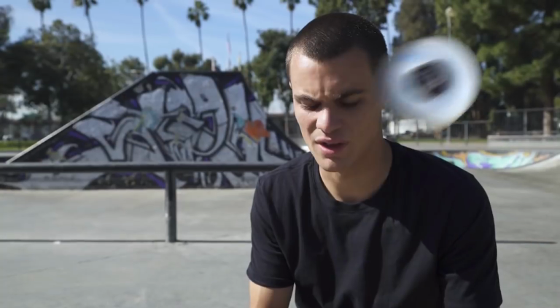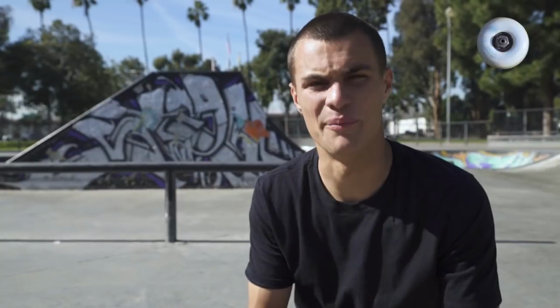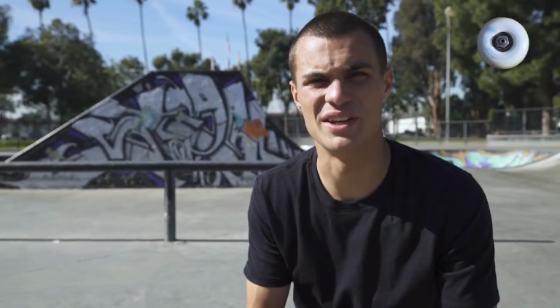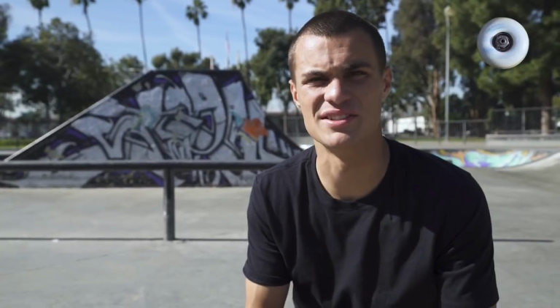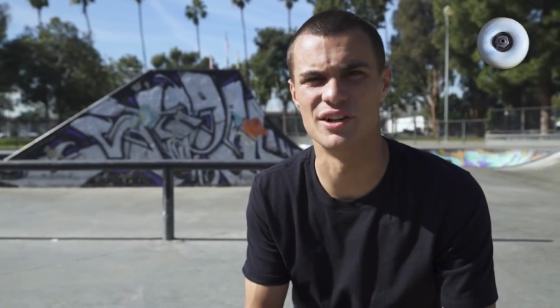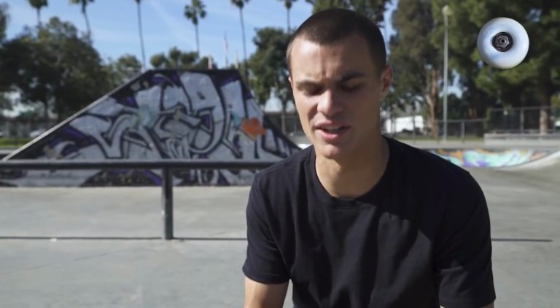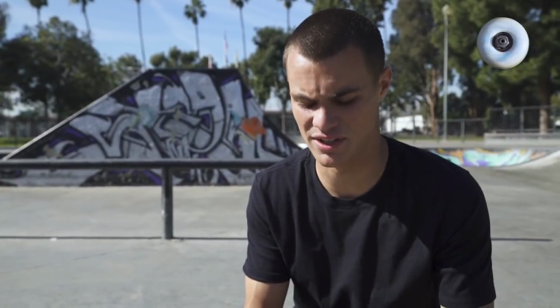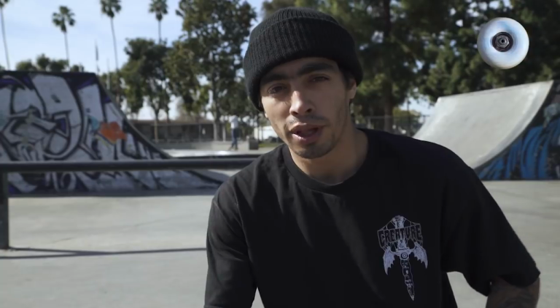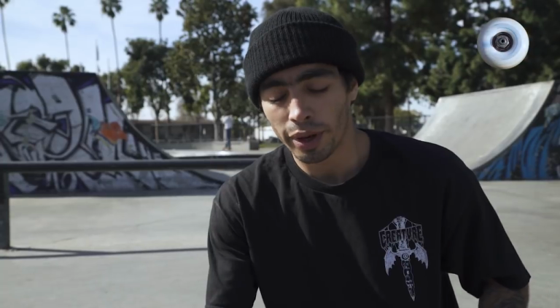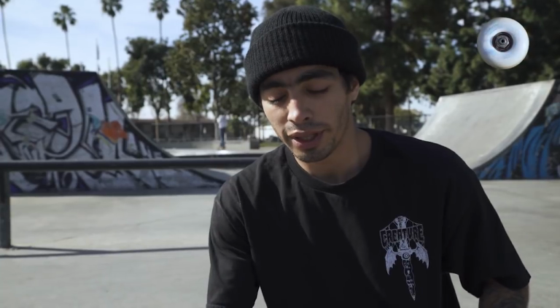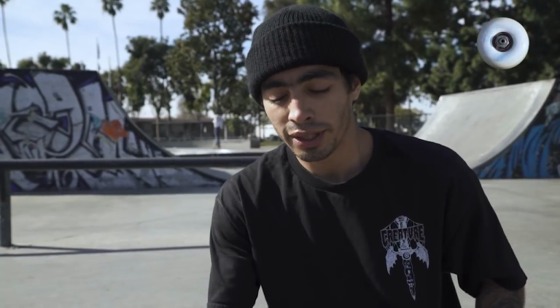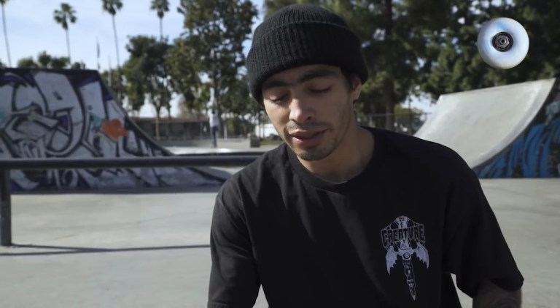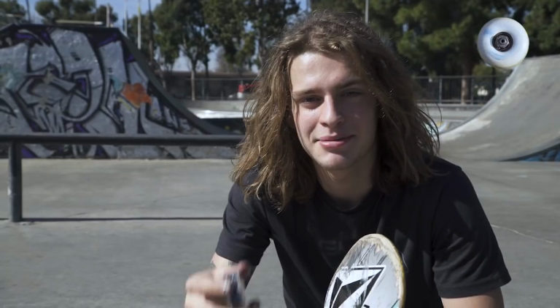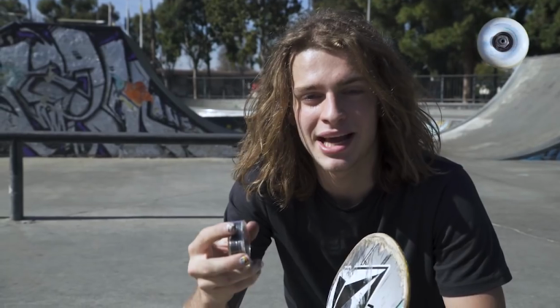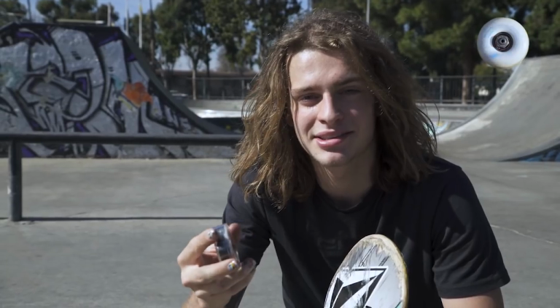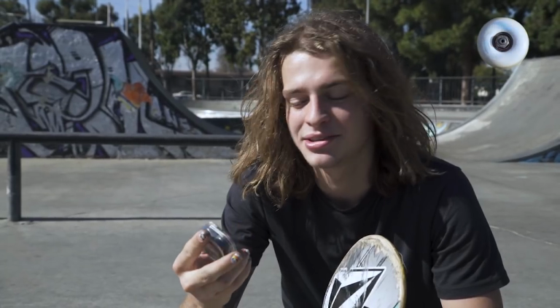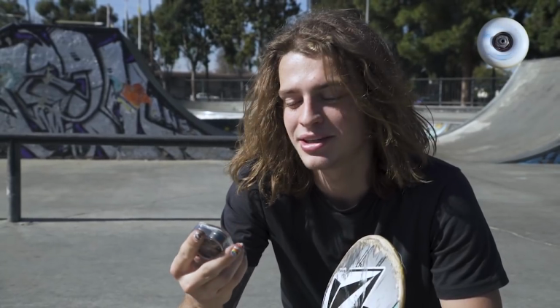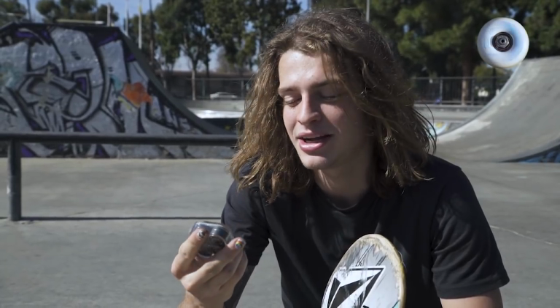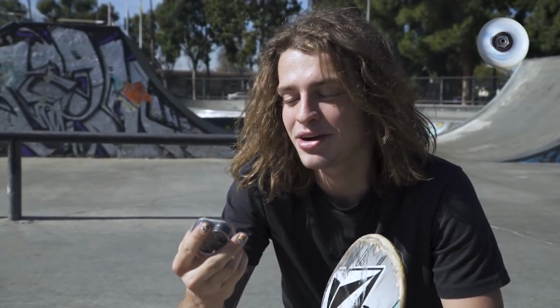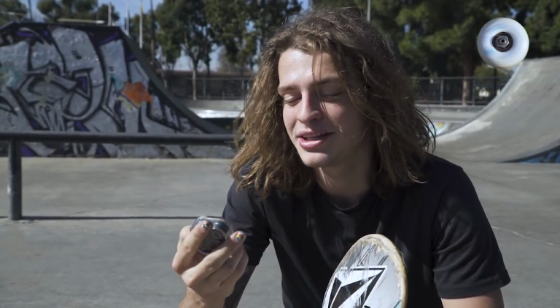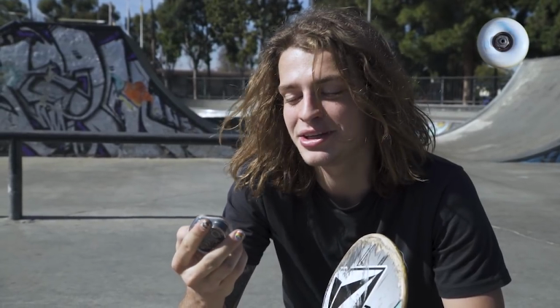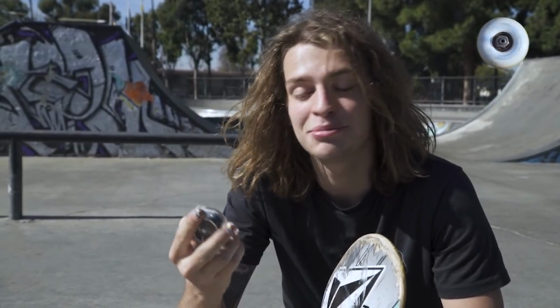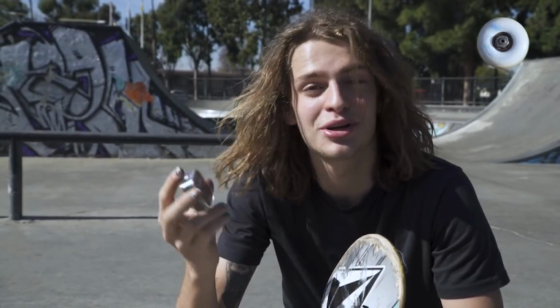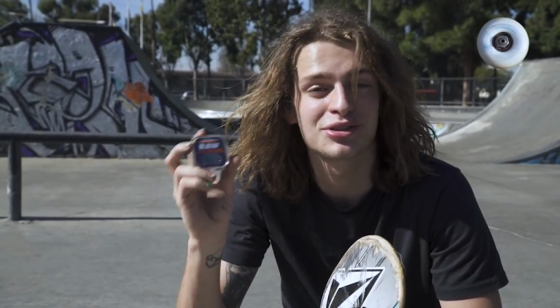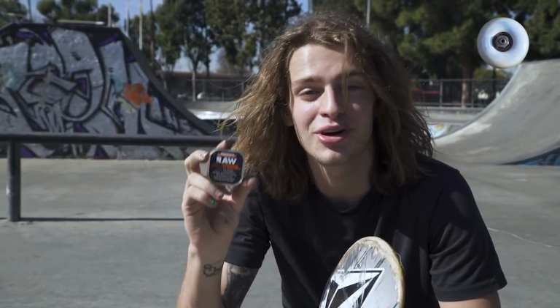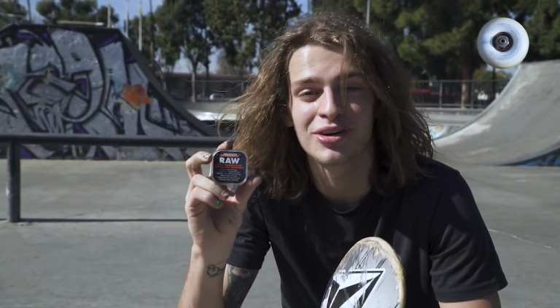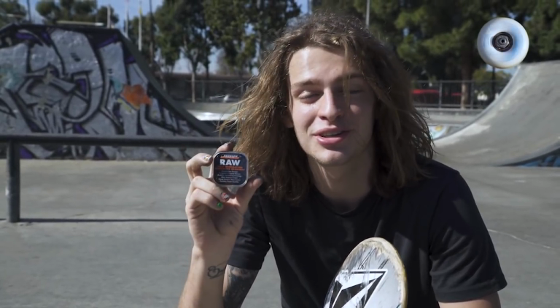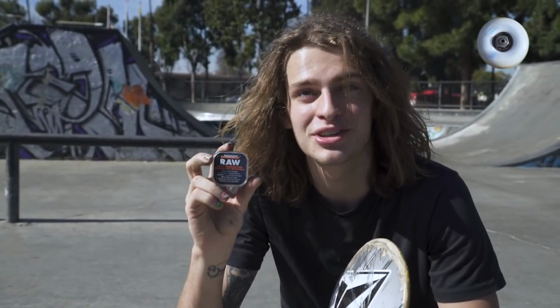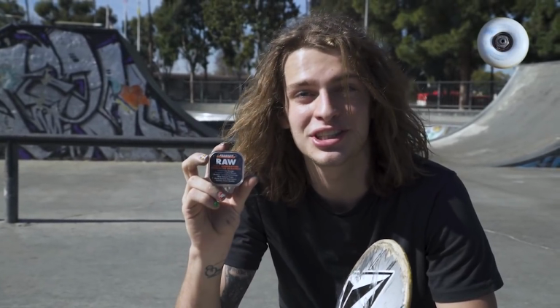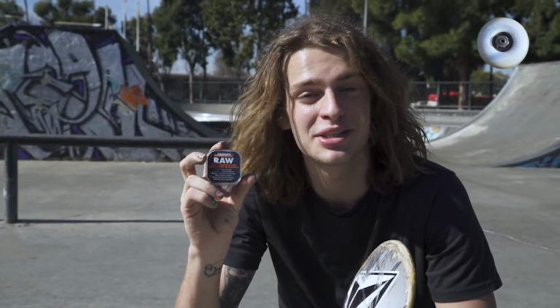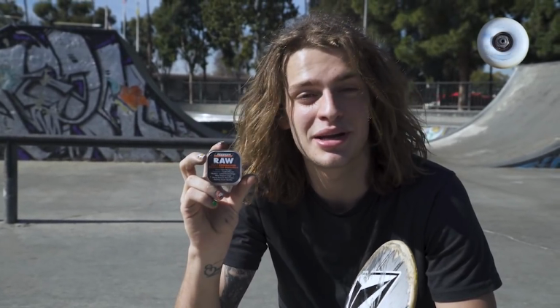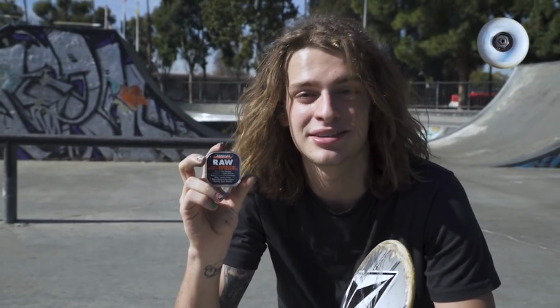I'm Mason Silva. Milton Martinez. My name is Axel and I ride the Bronson RAW shieldless bearings.